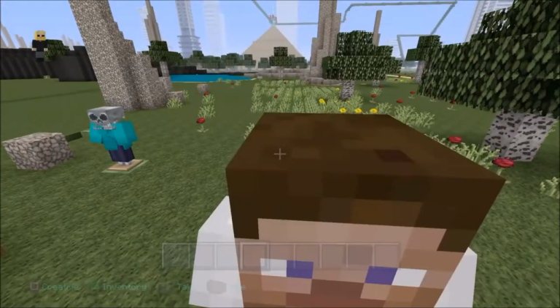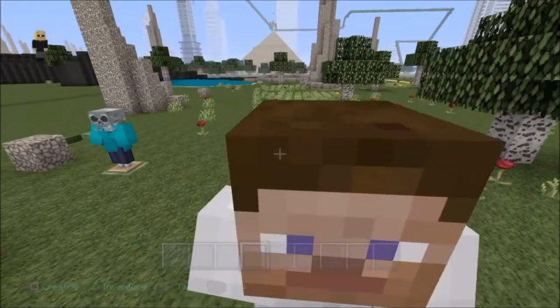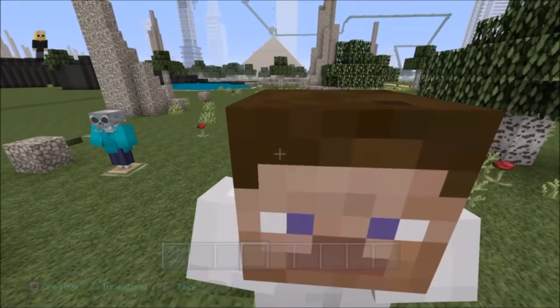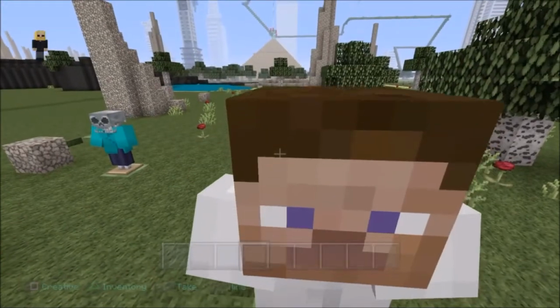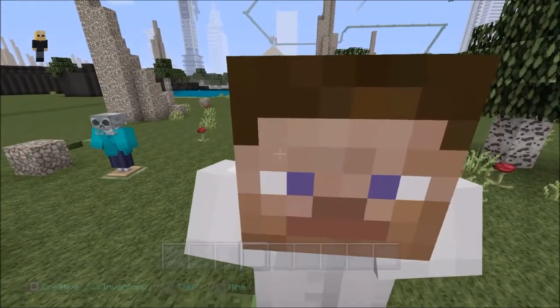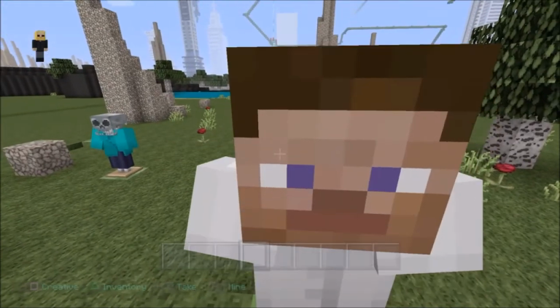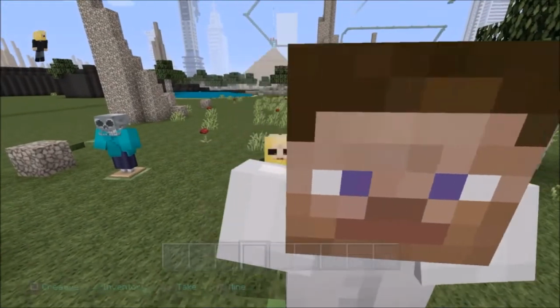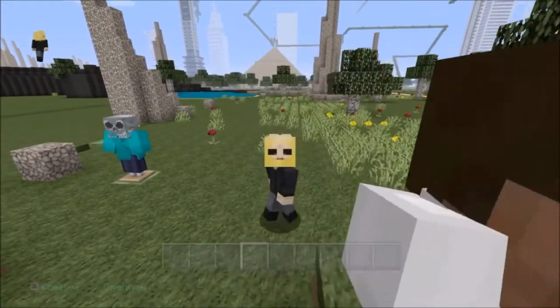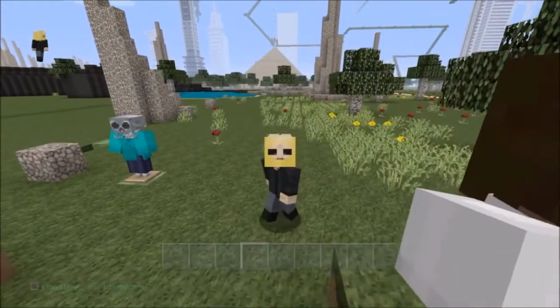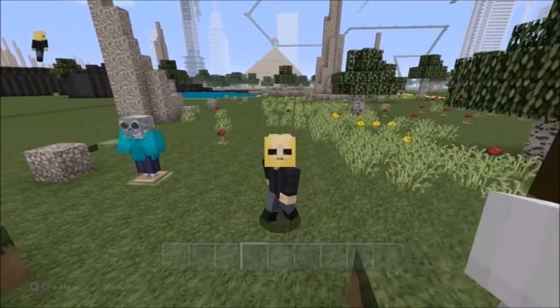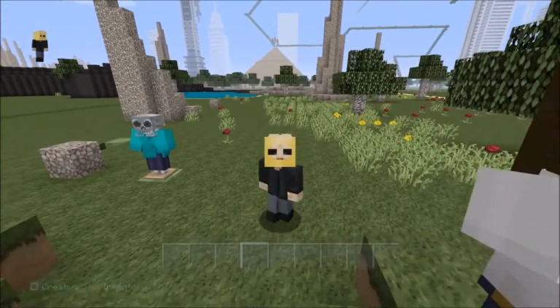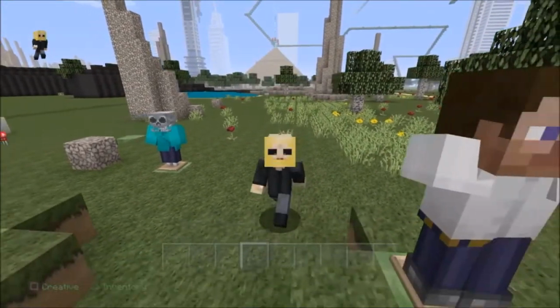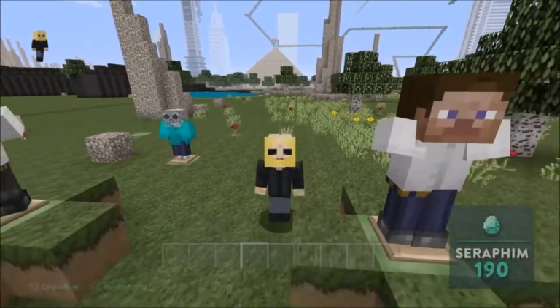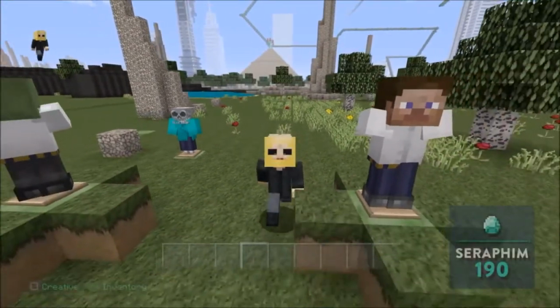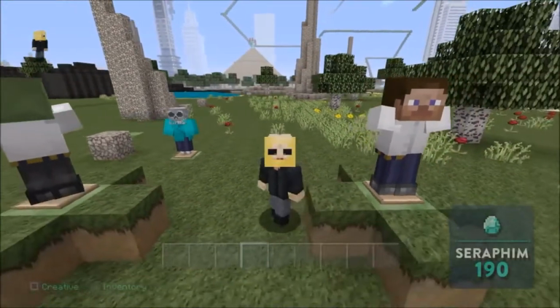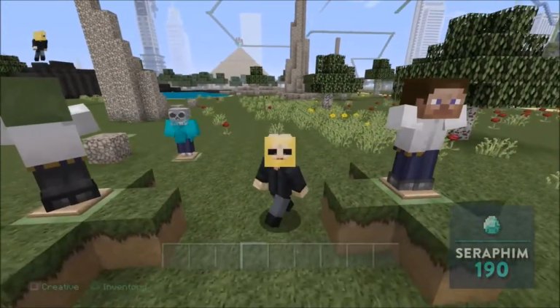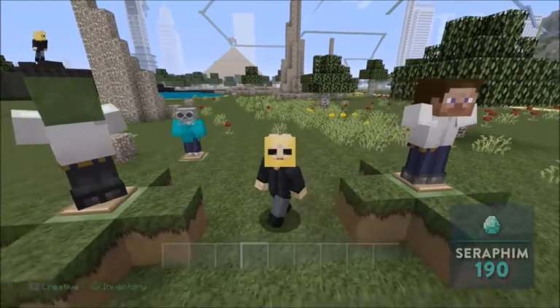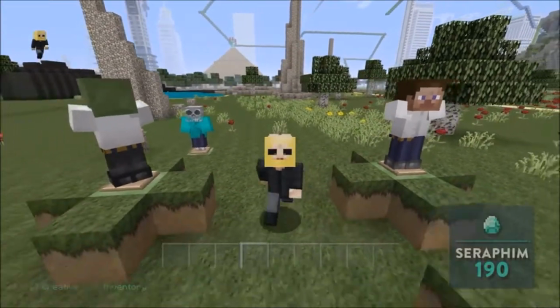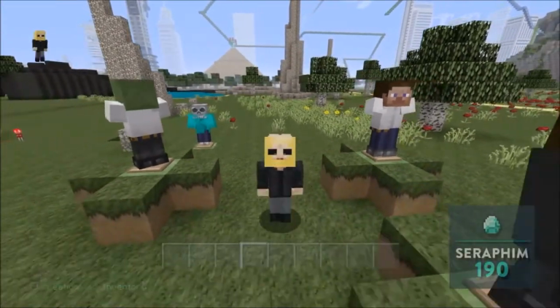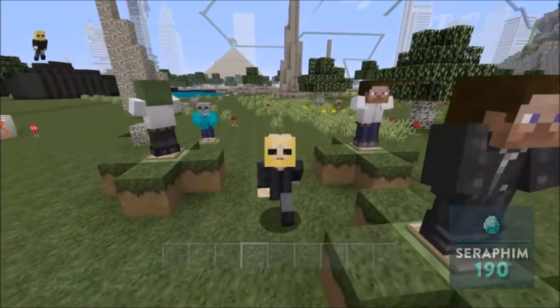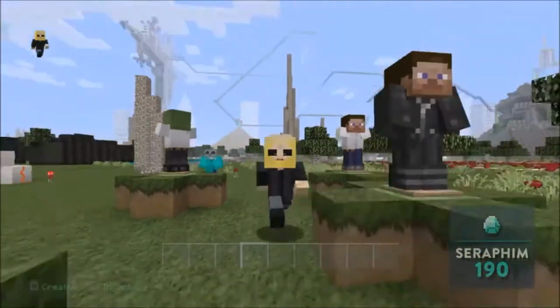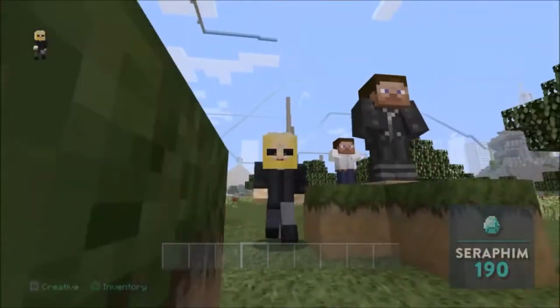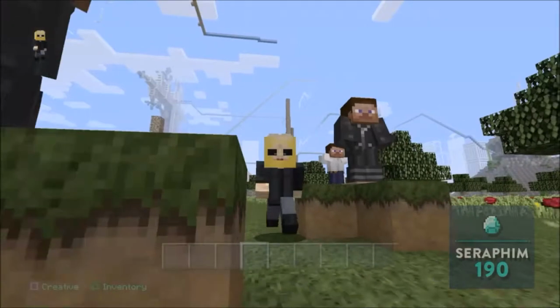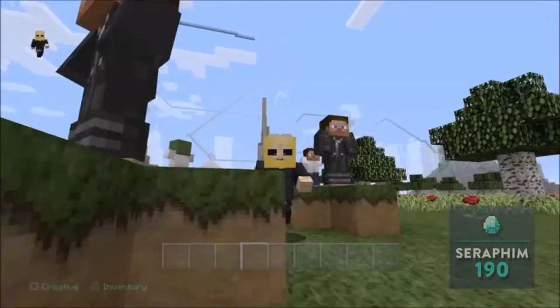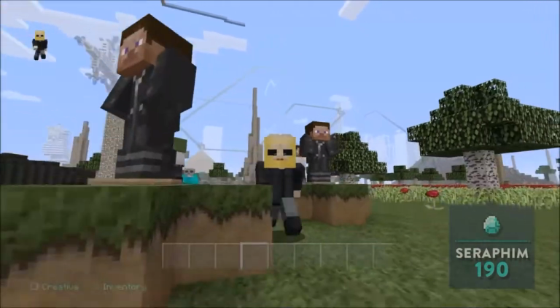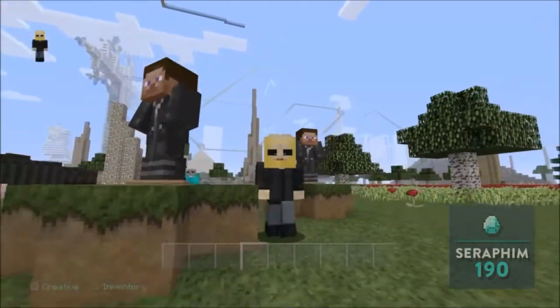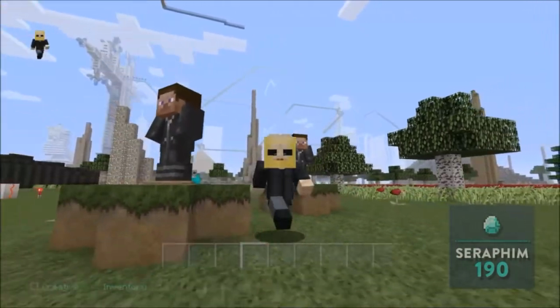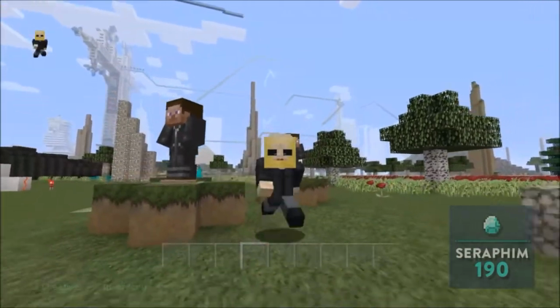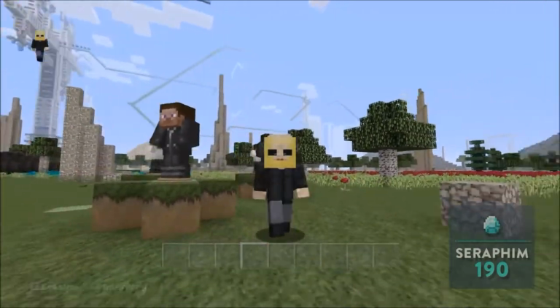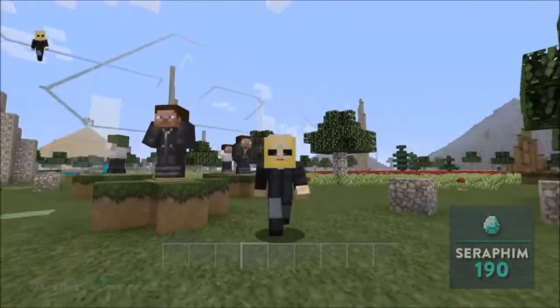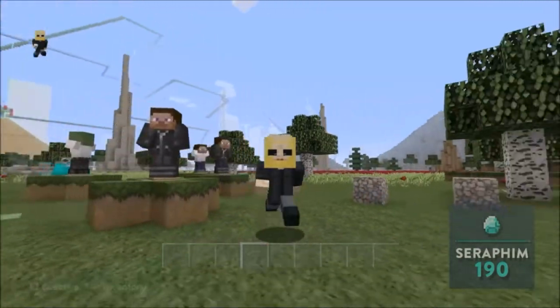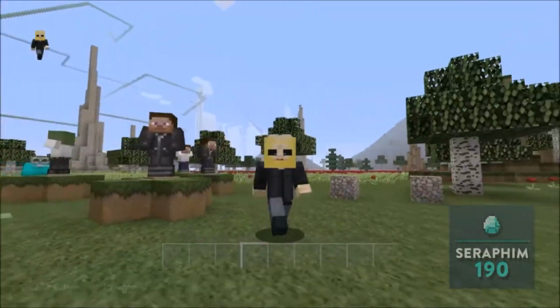Hello guys, I'm Seraphim. I'm over here guys. Welcome to my channel.